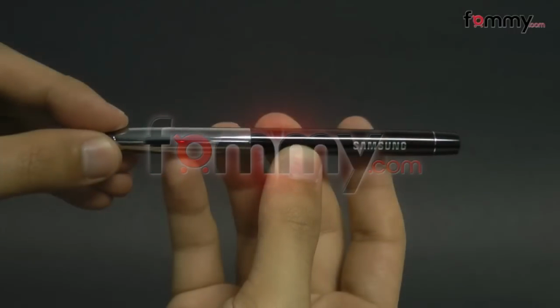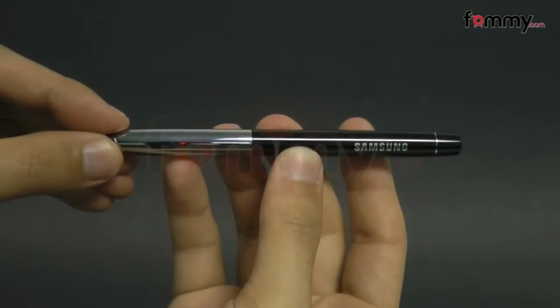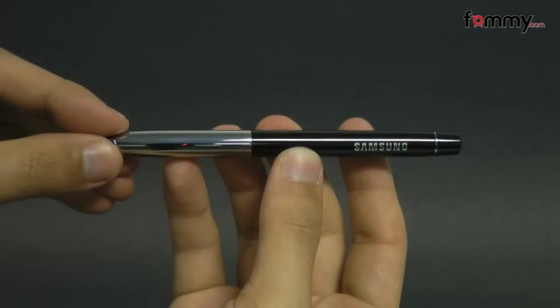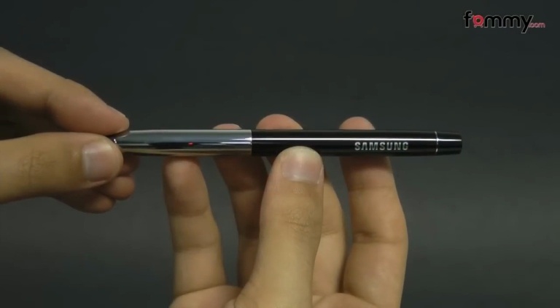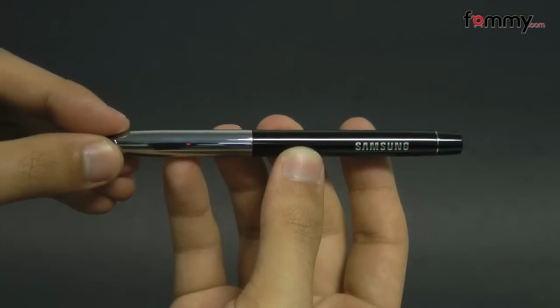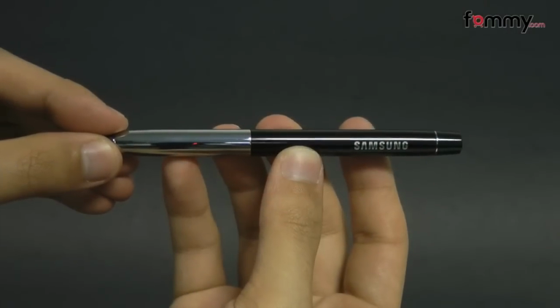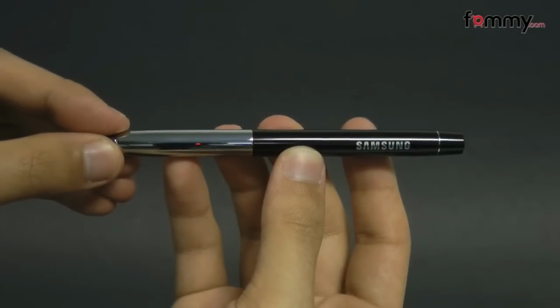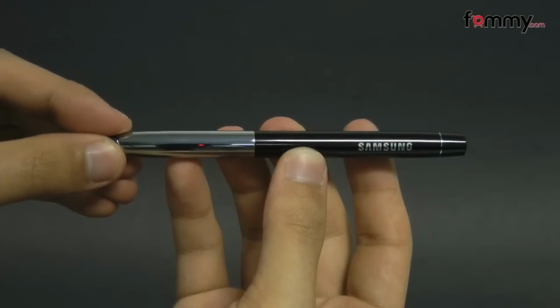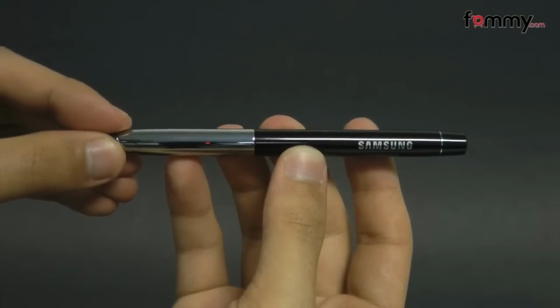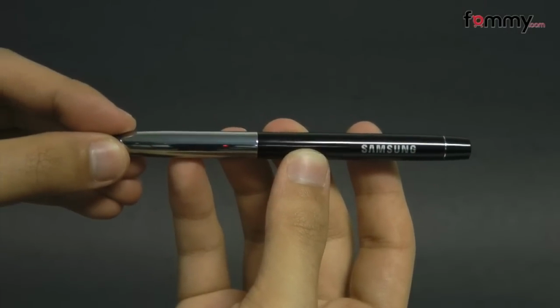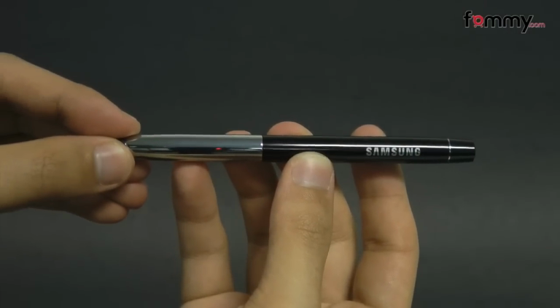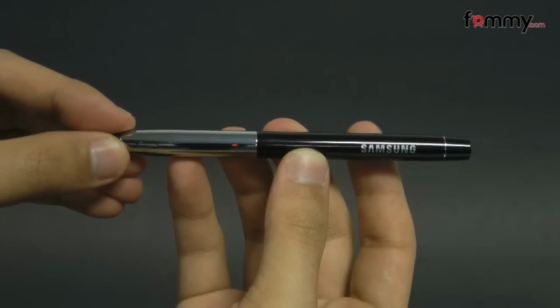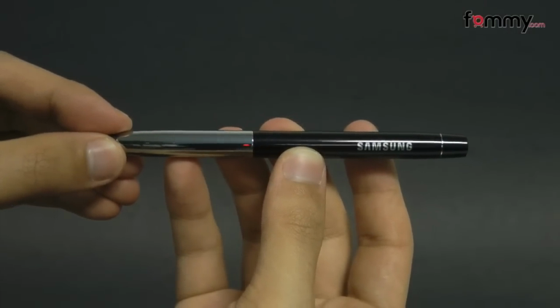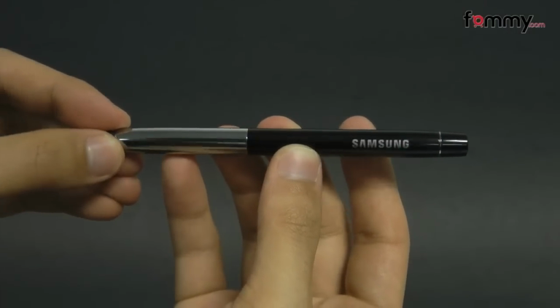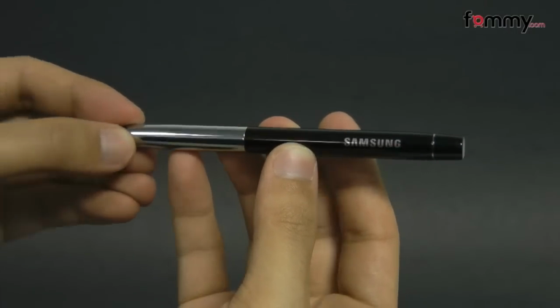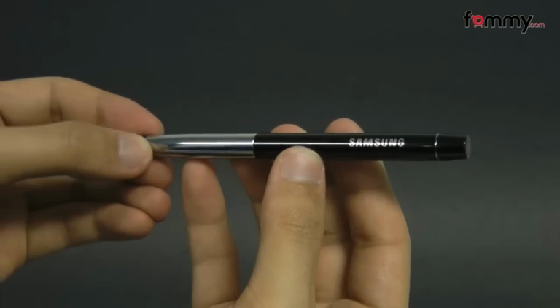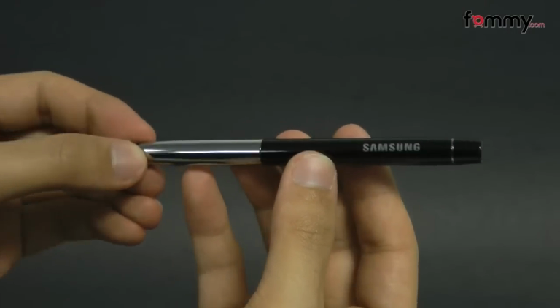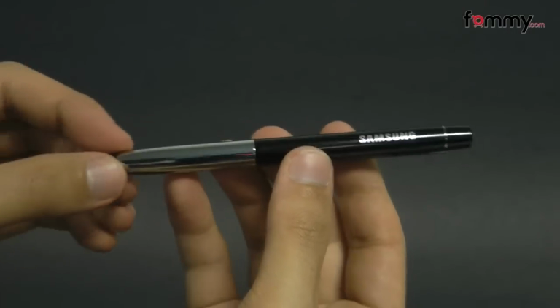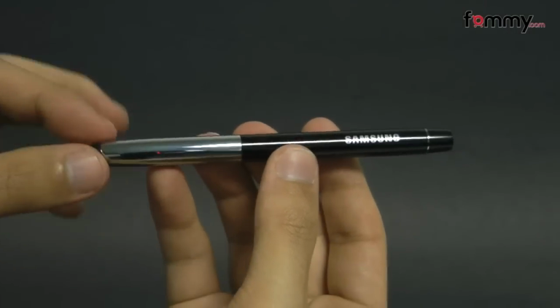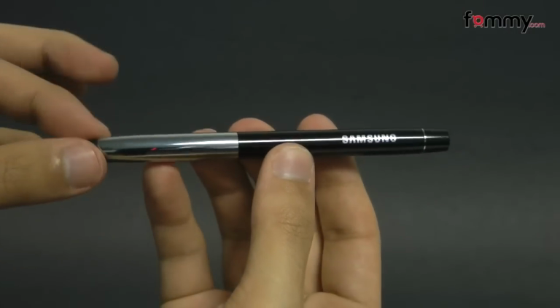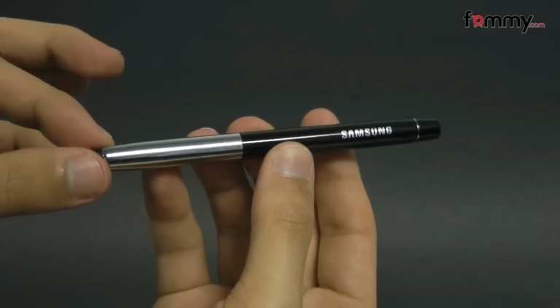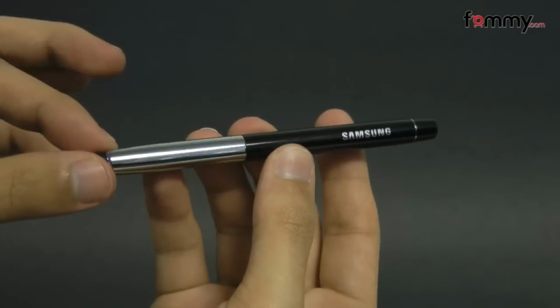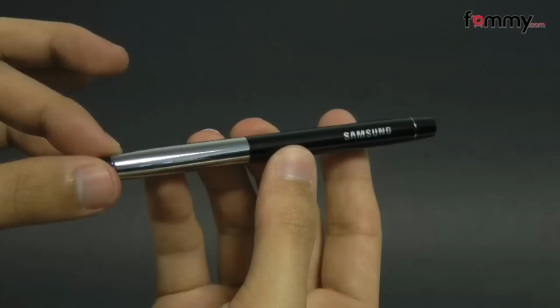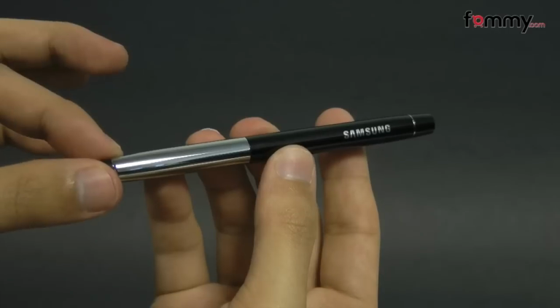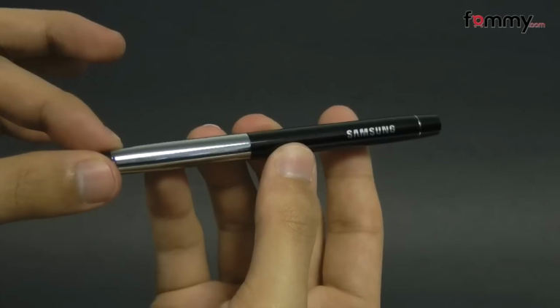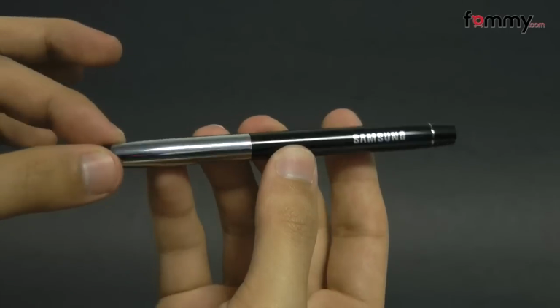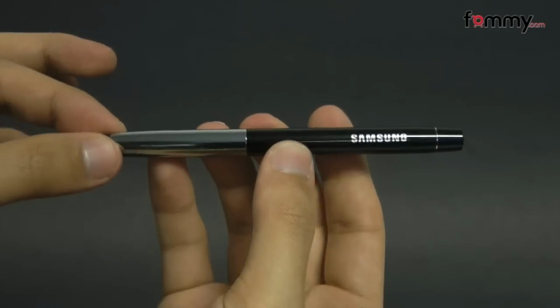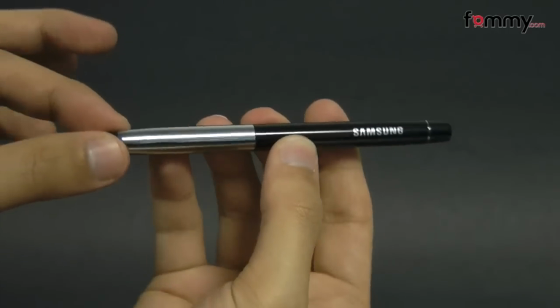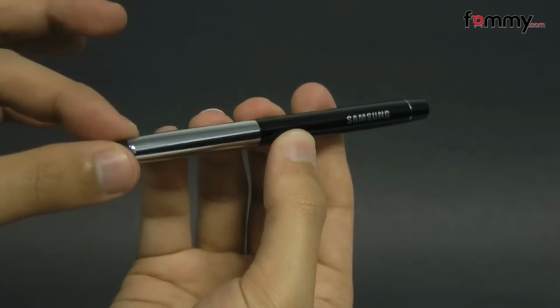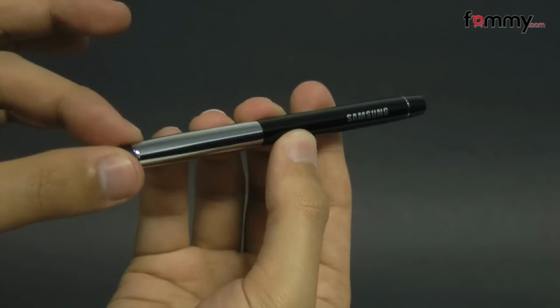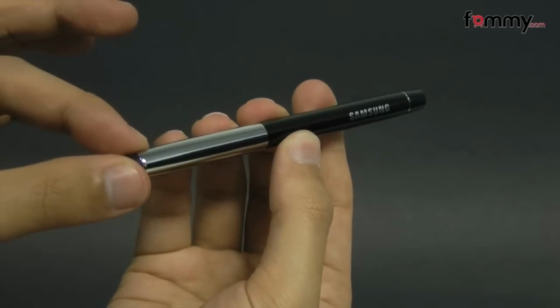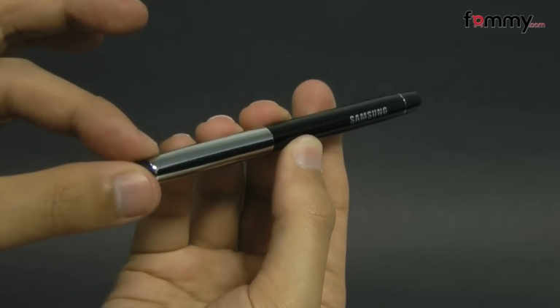Hey guys, this is Nick with FAMI and today we're taking a quick look at the Samsung conductive stylus.